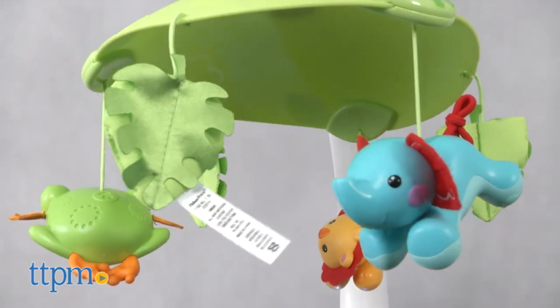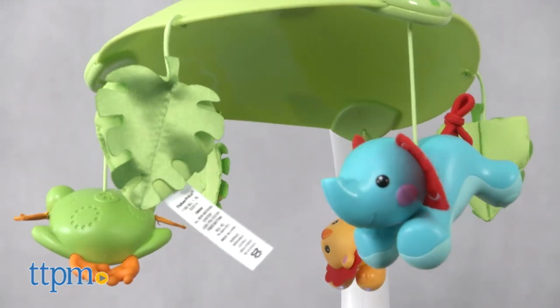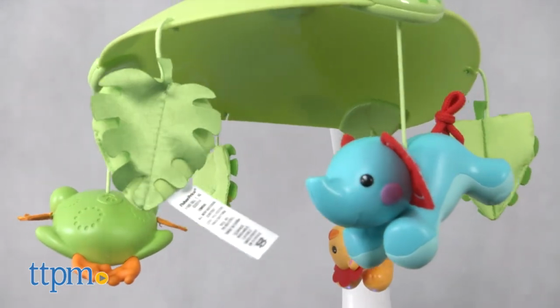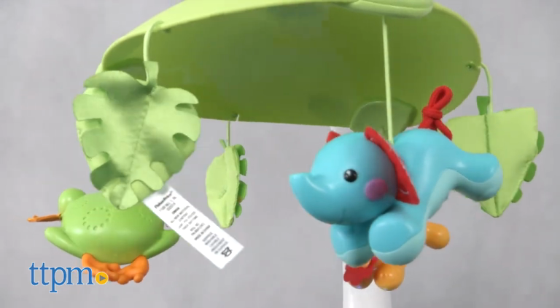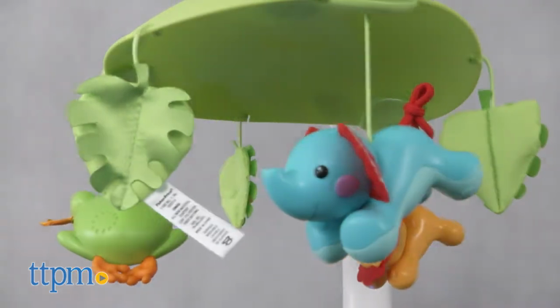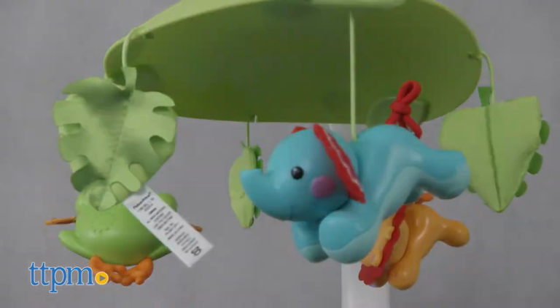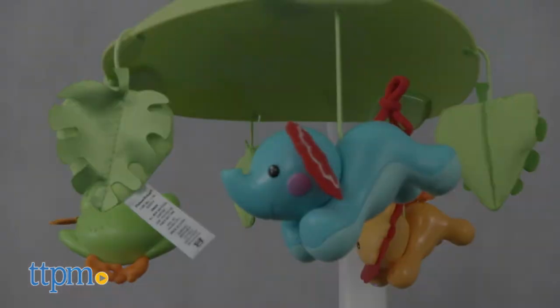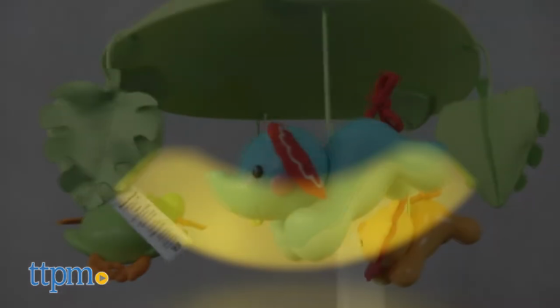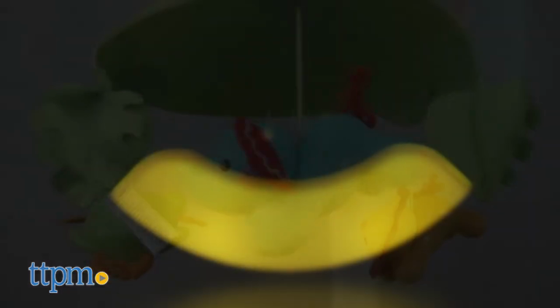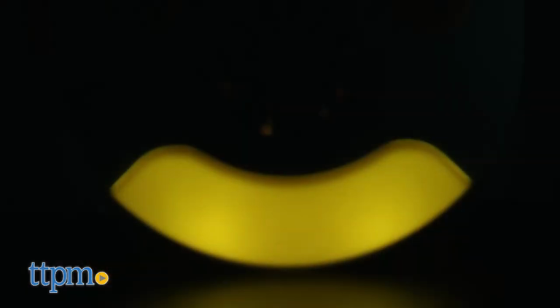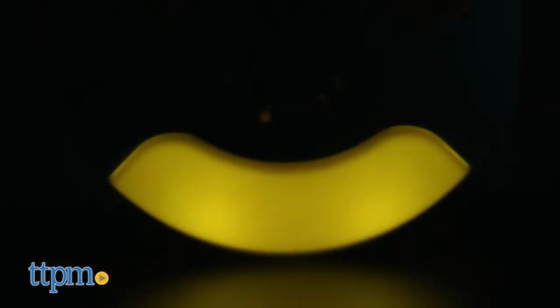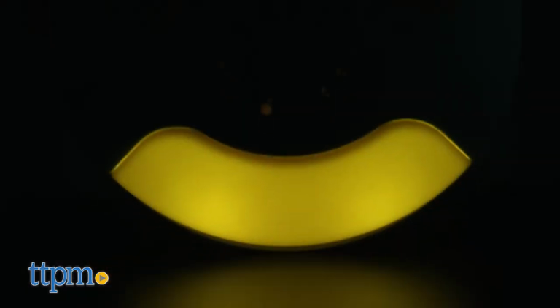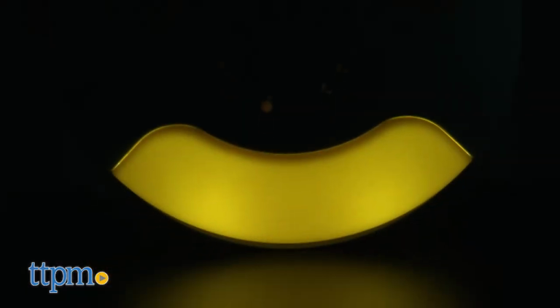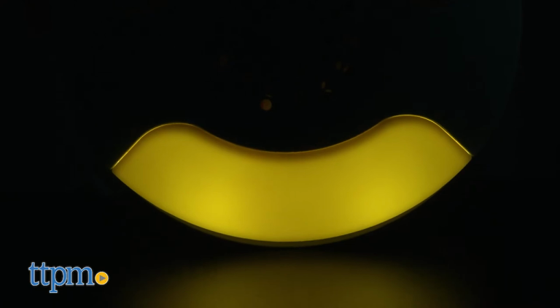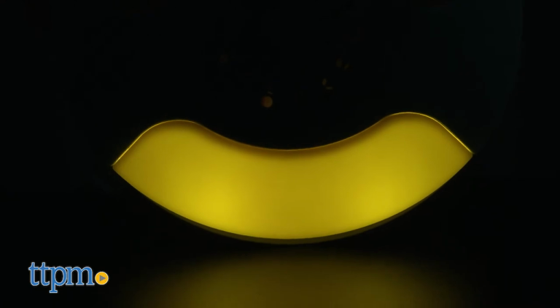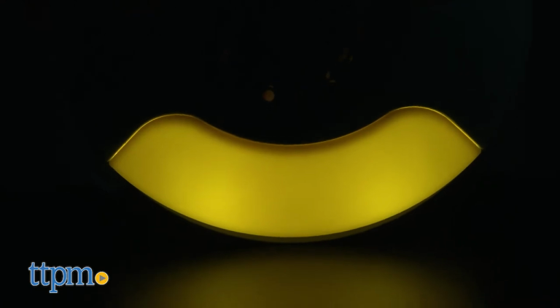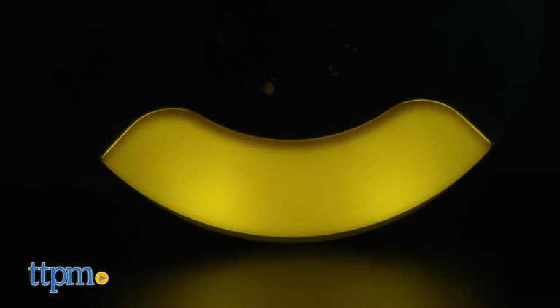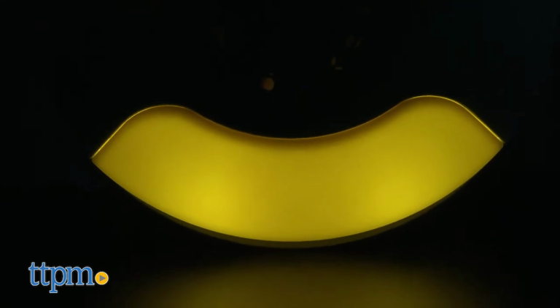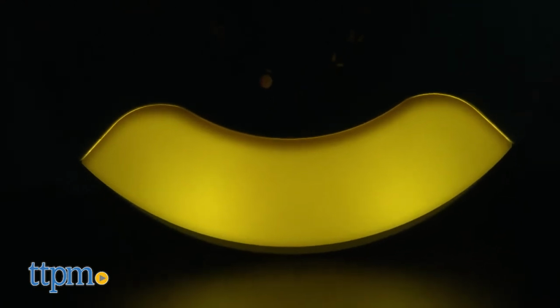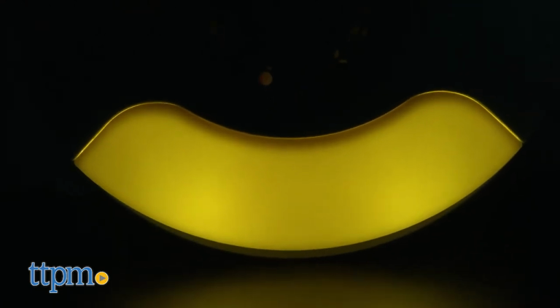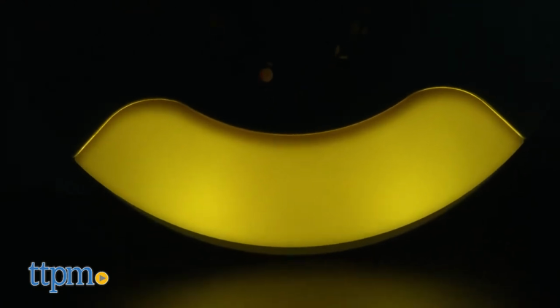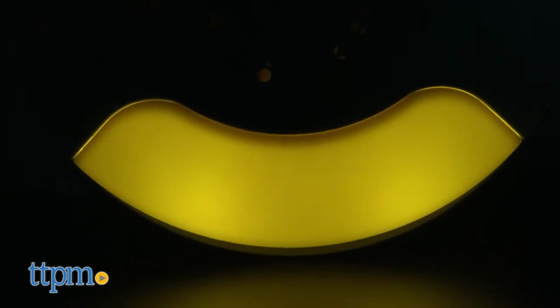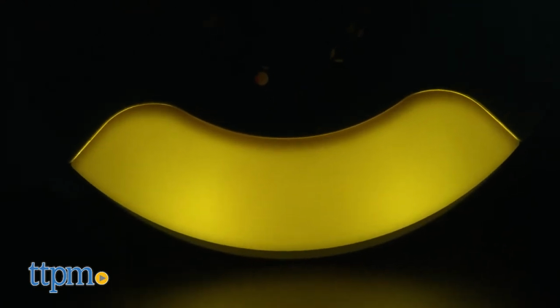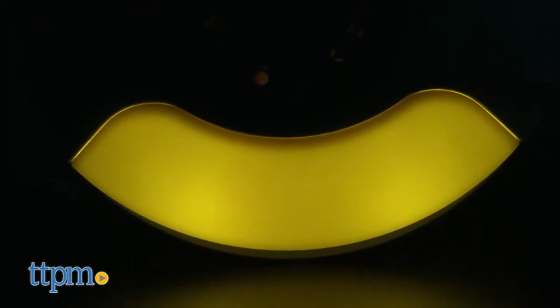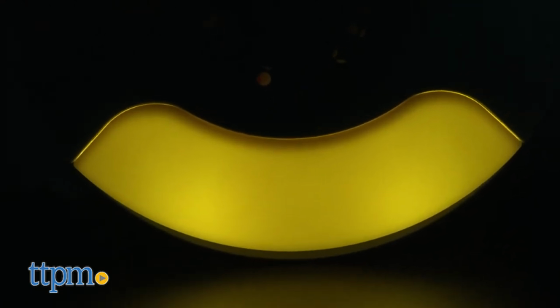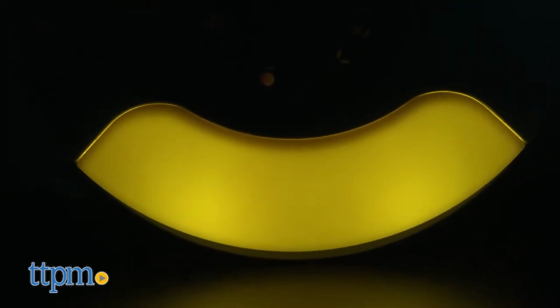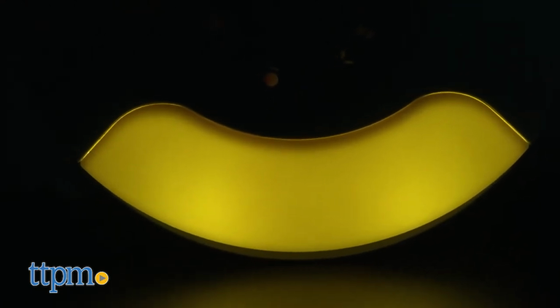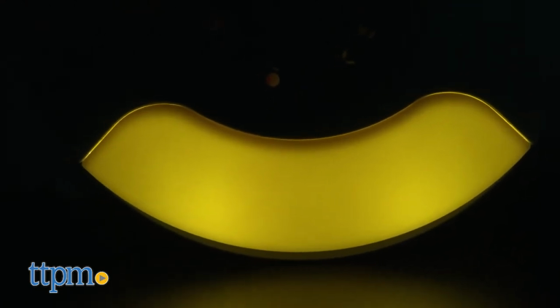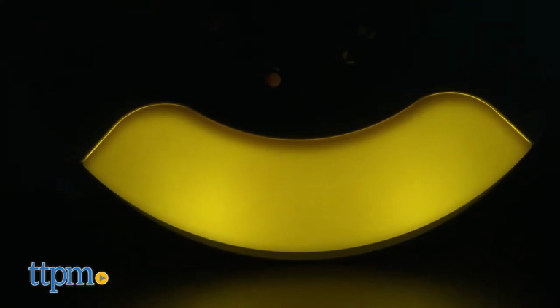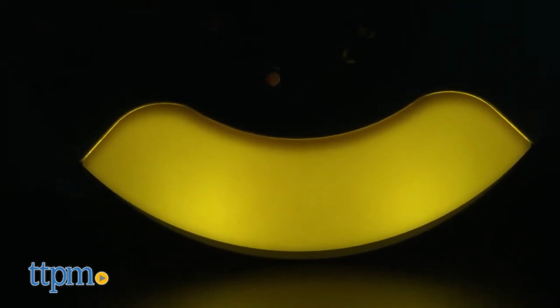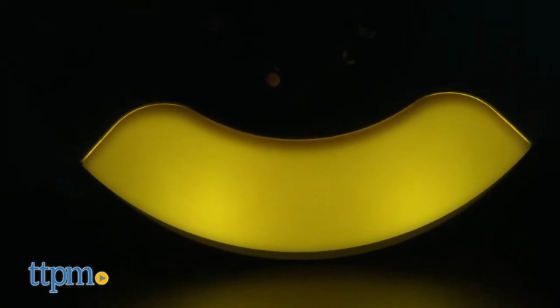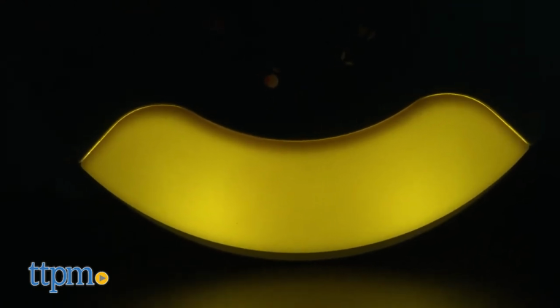And the light button turns on a soft yellow light at the bottom of the base unit, great for letting you quickly check on your sleeping baby.